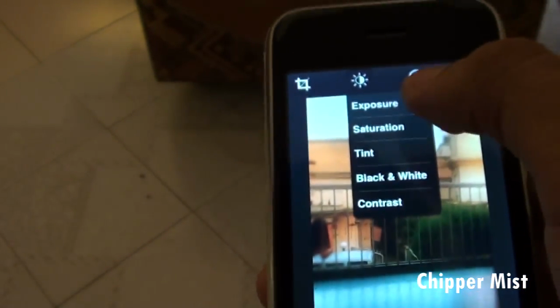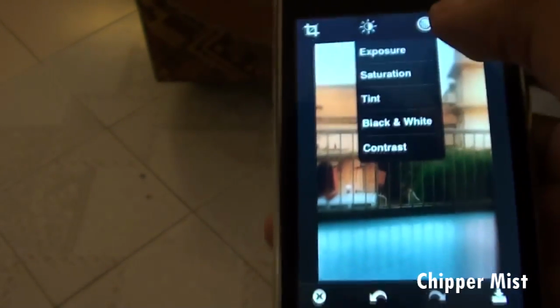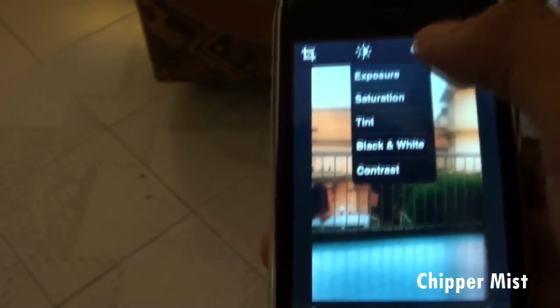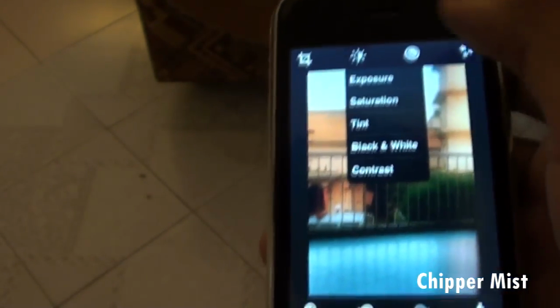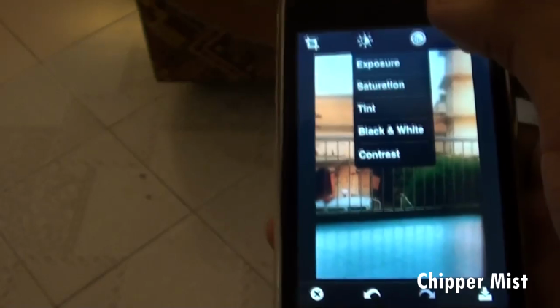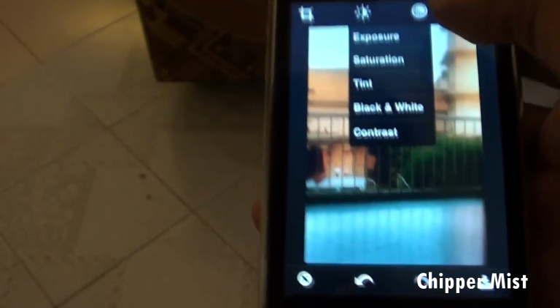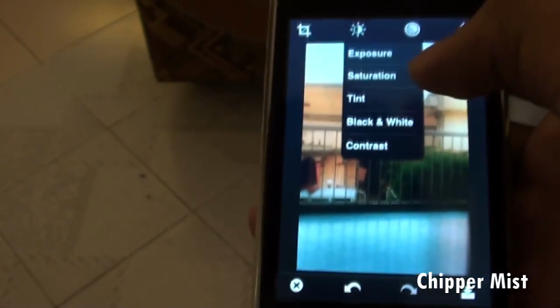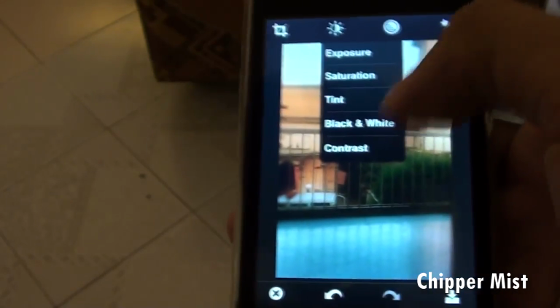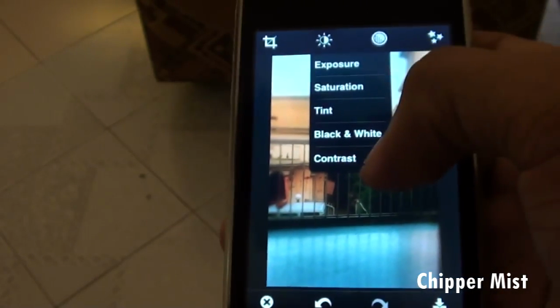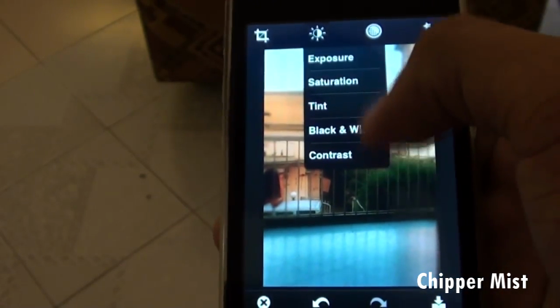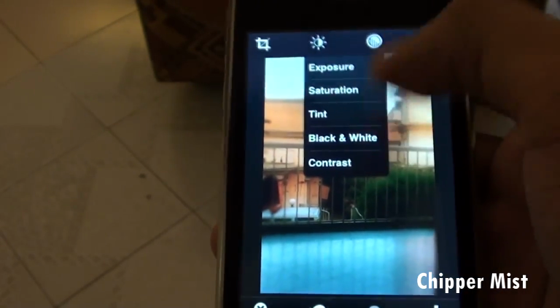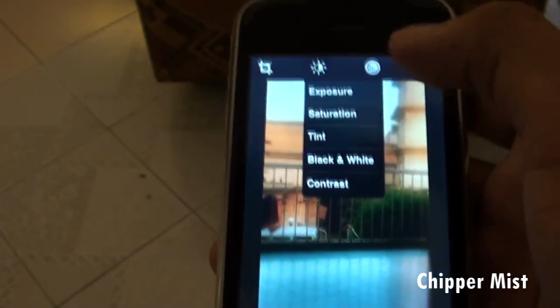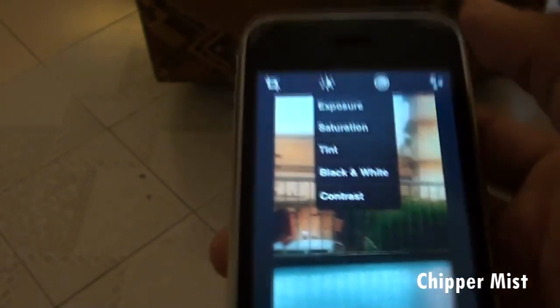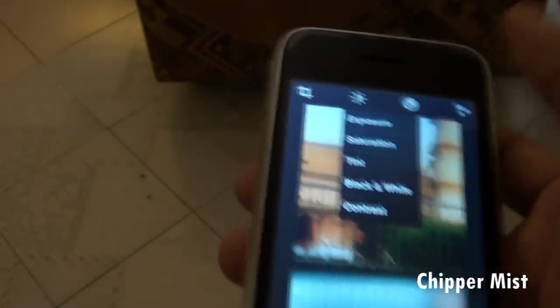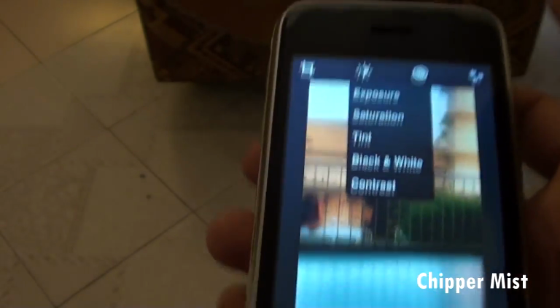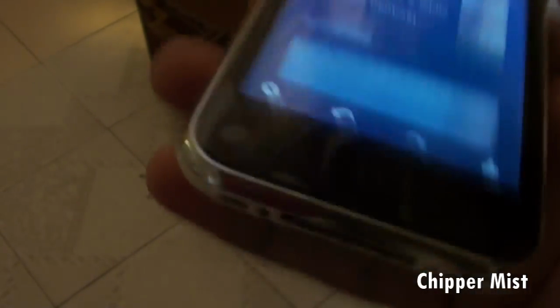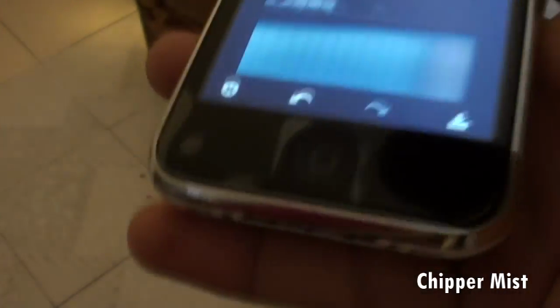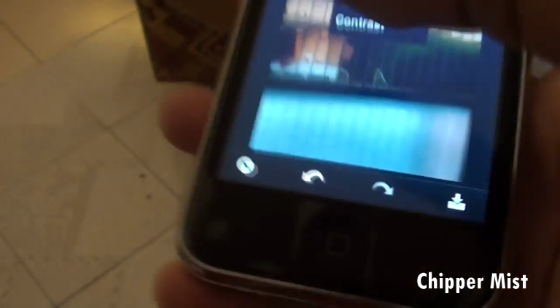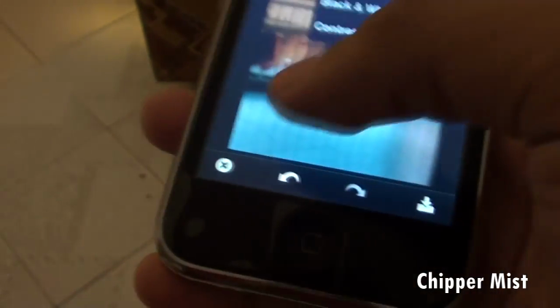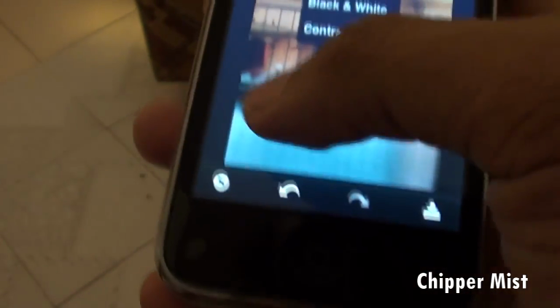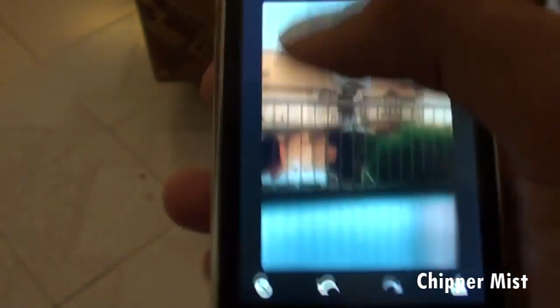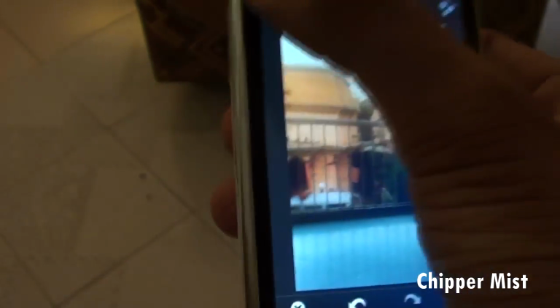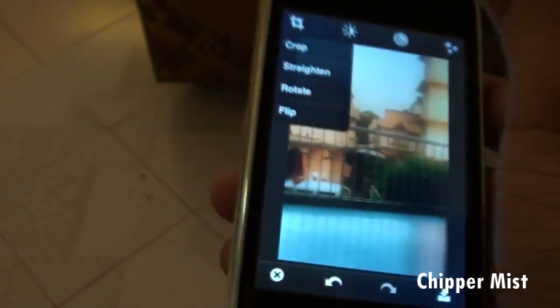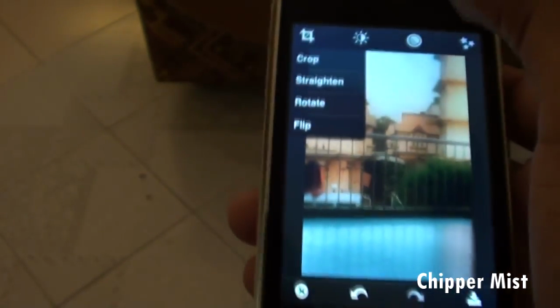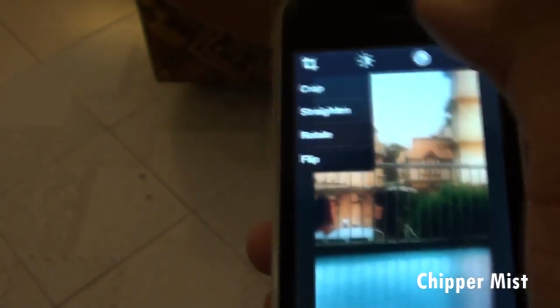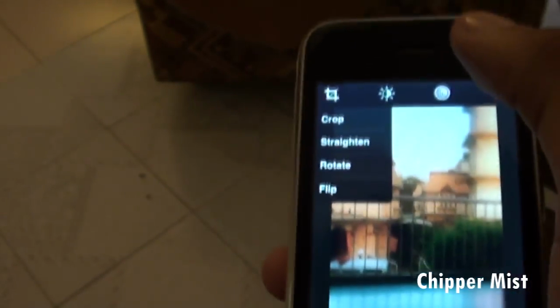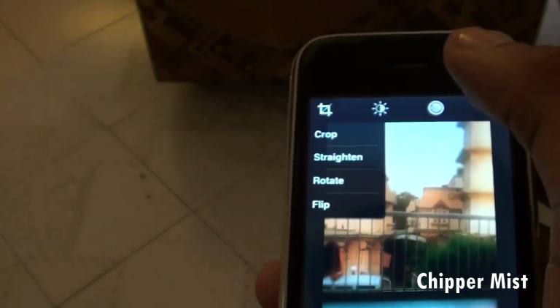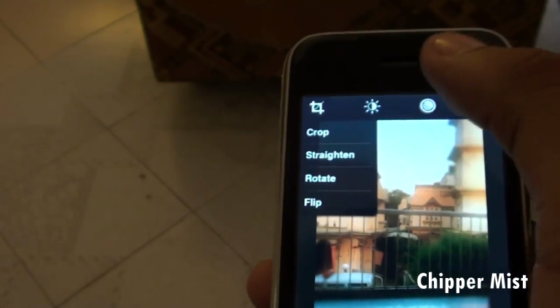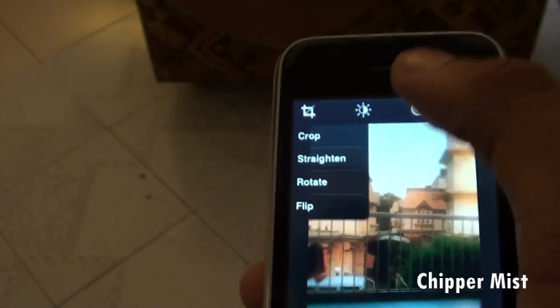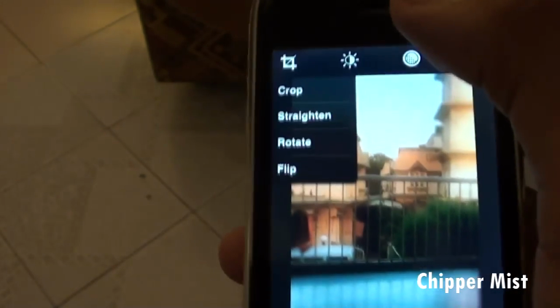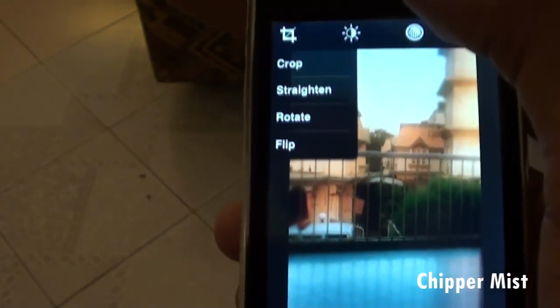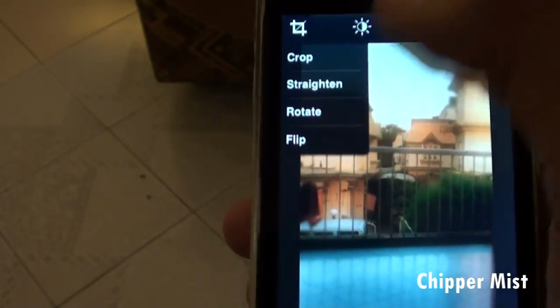We also have the tint, black and white contrast, exposure, and saturation options. And here we have flip and rotate.